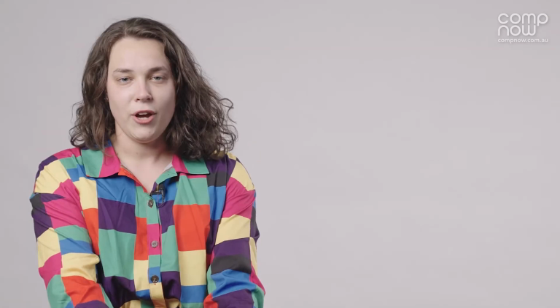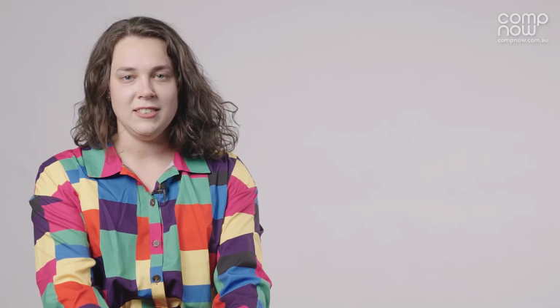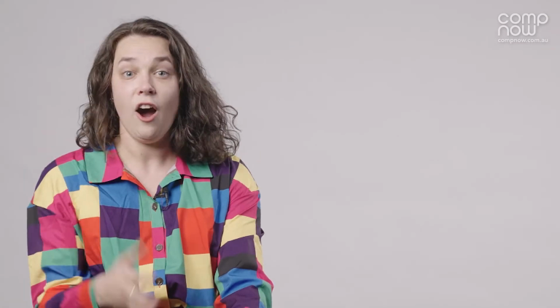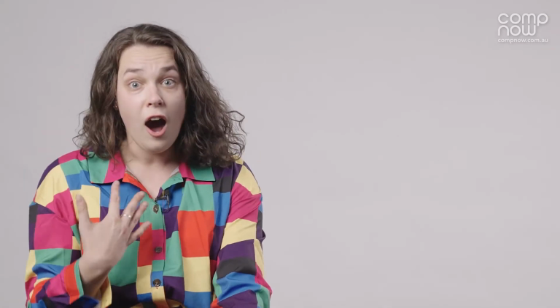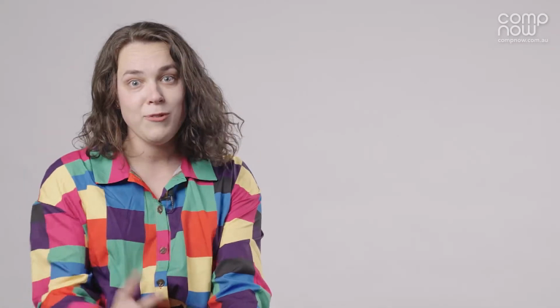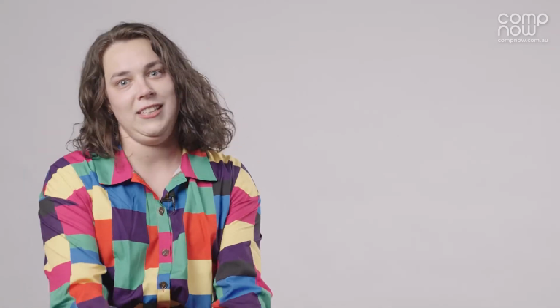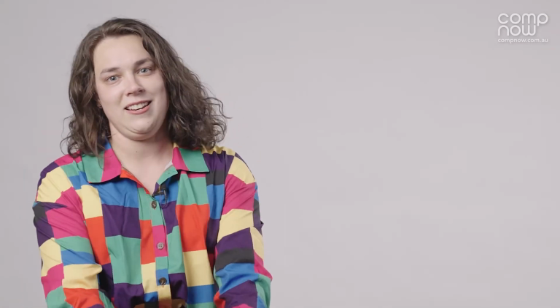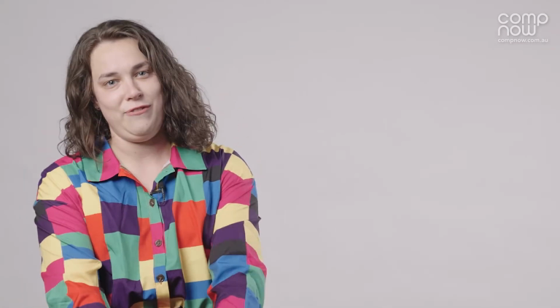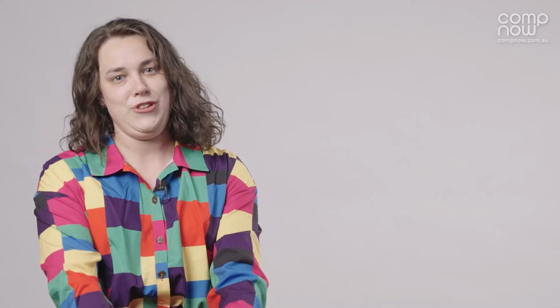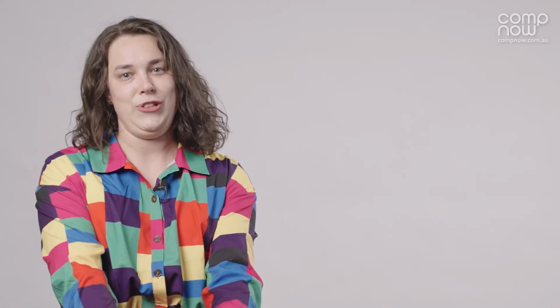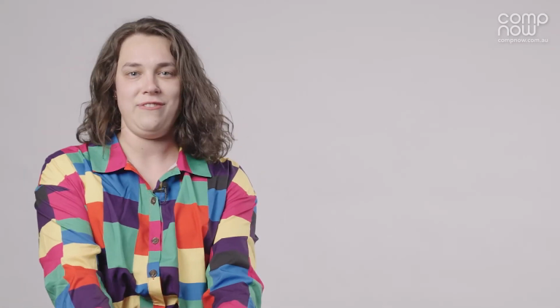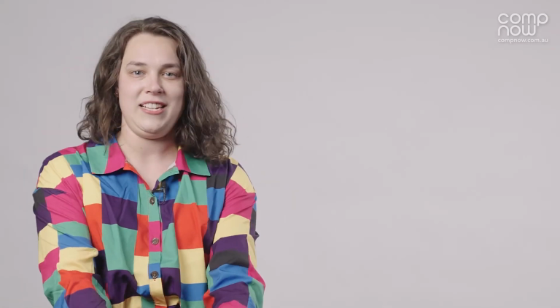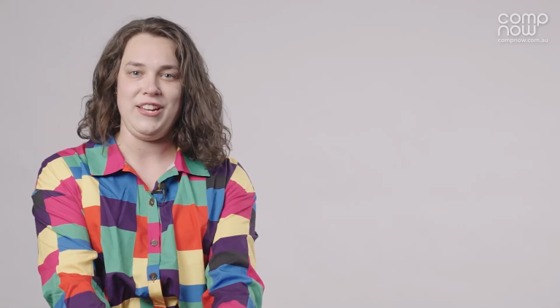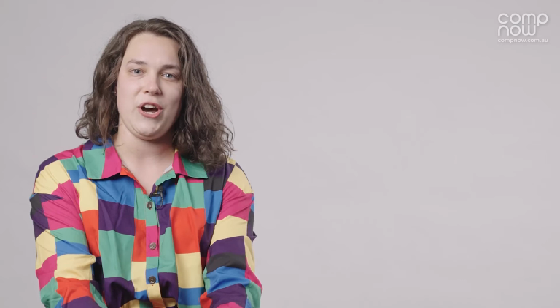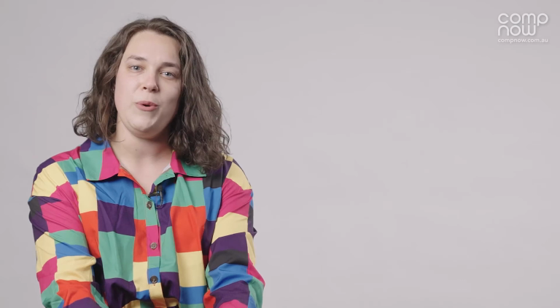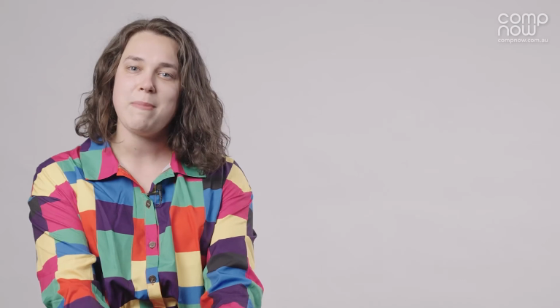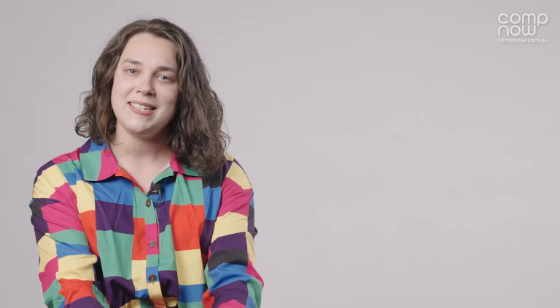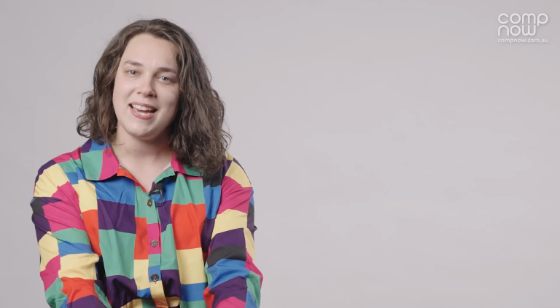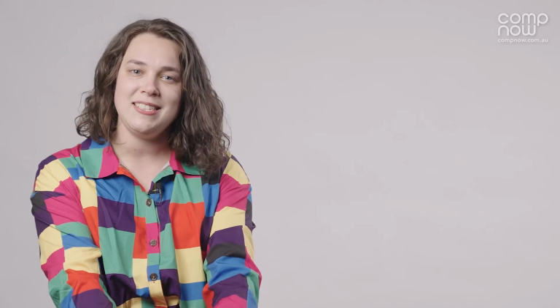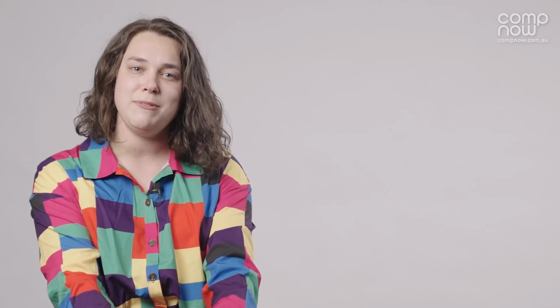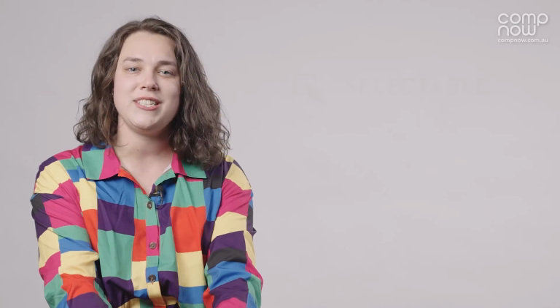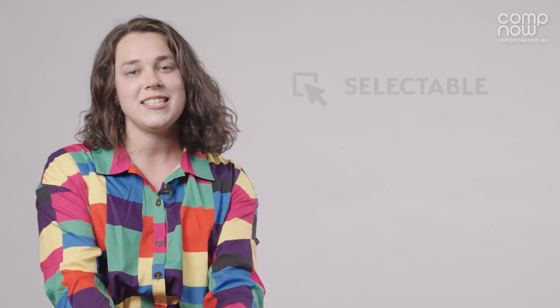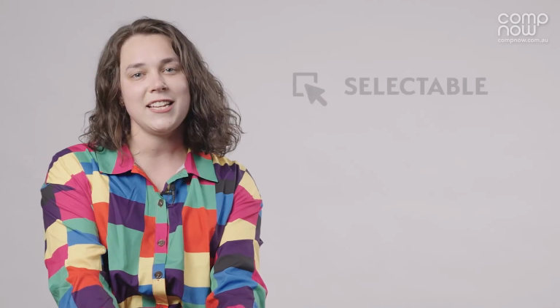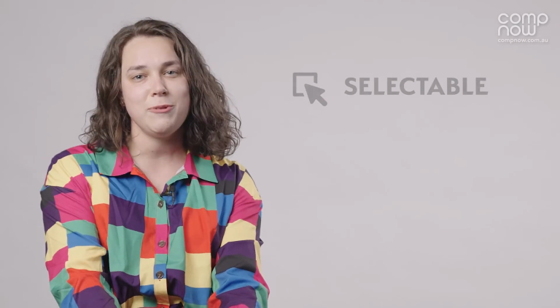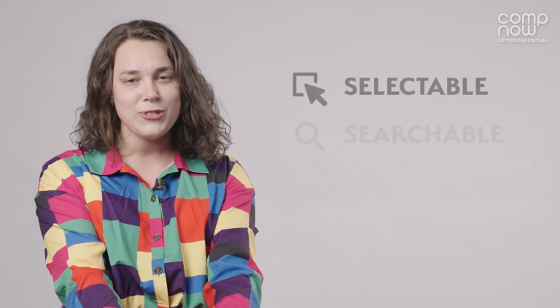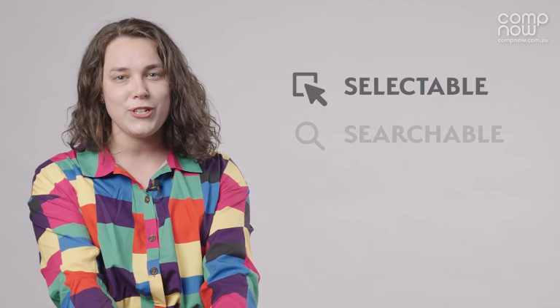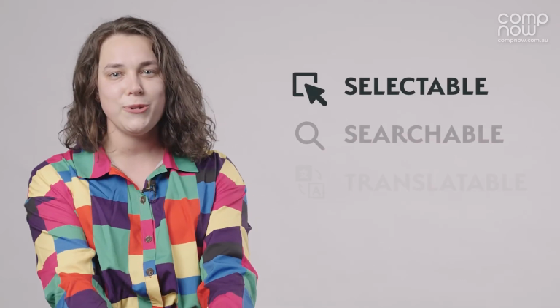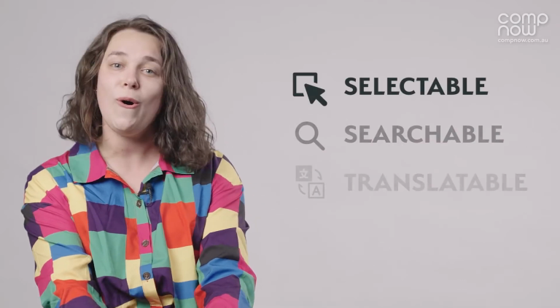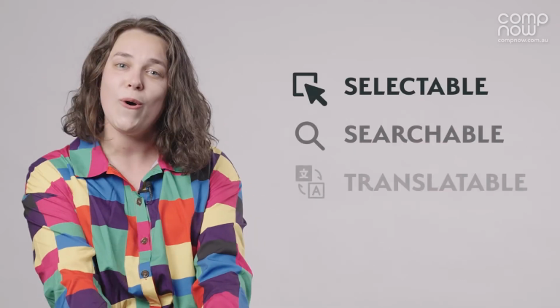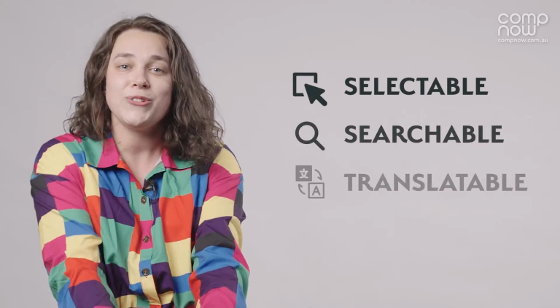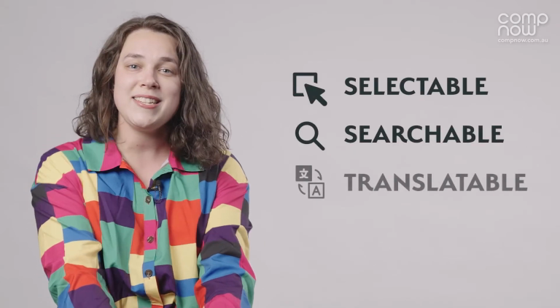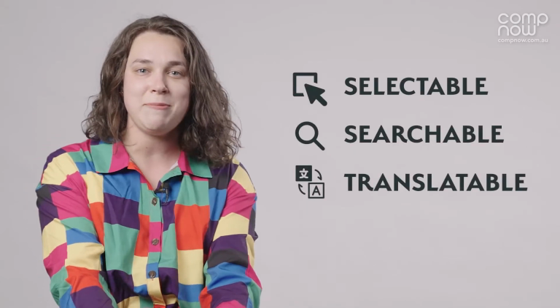Personally, I'm really excited for the new Live Text feature, which makes text in images selectable, searchable, or translatable.